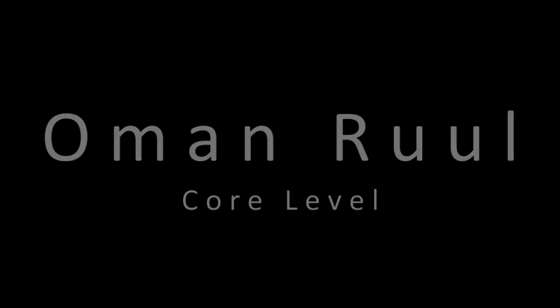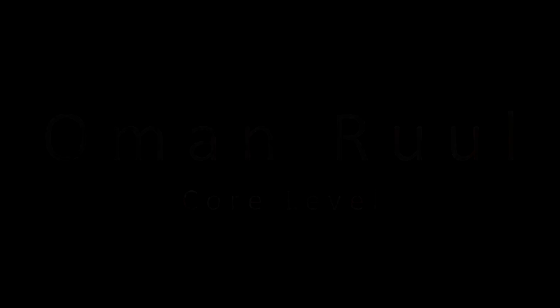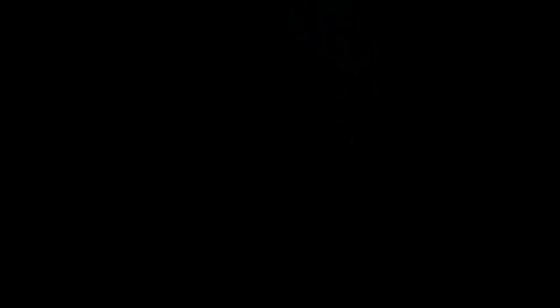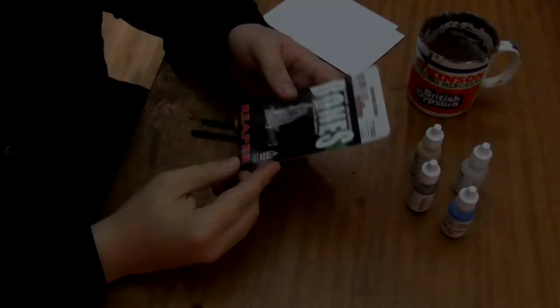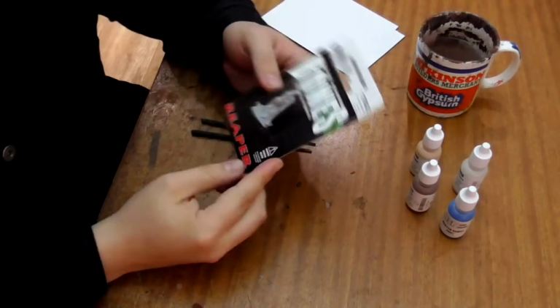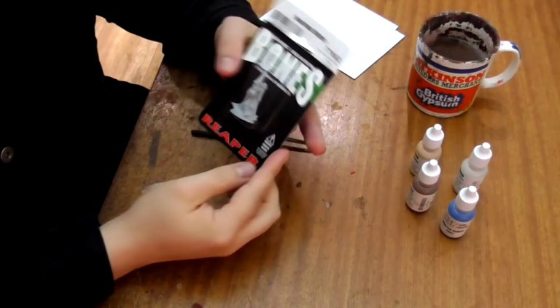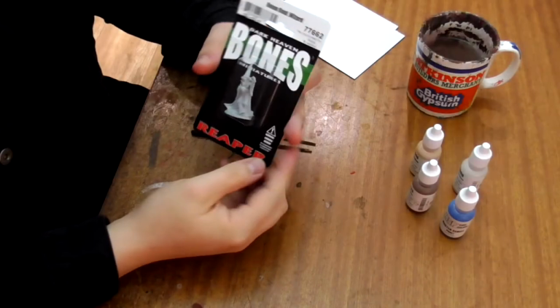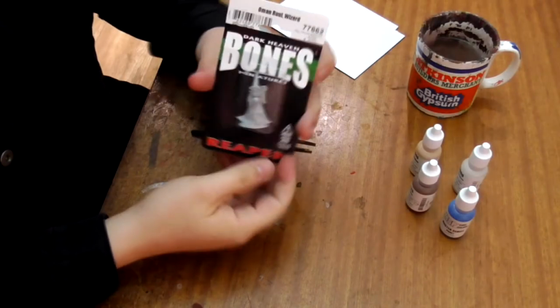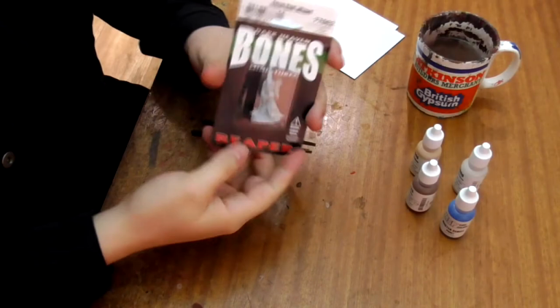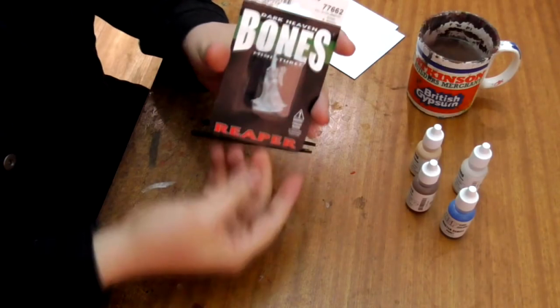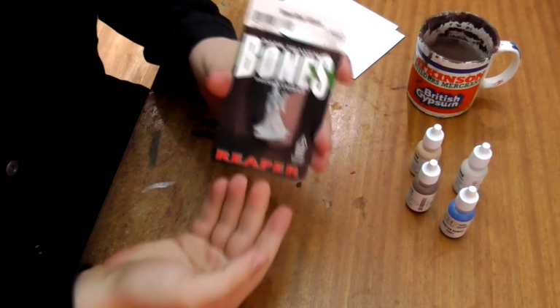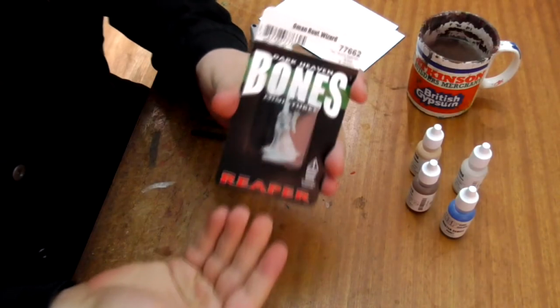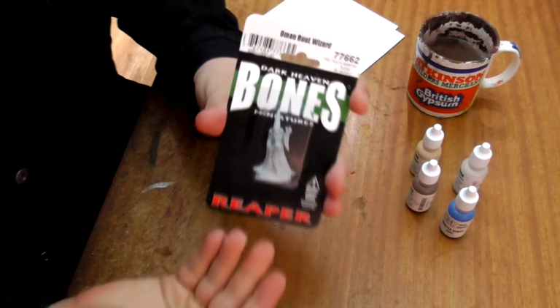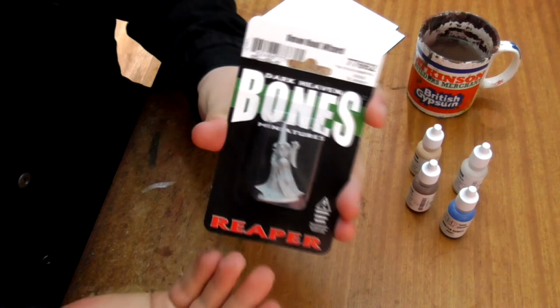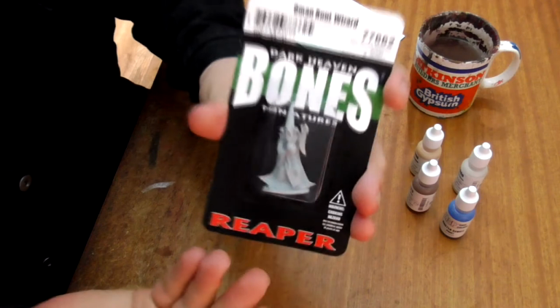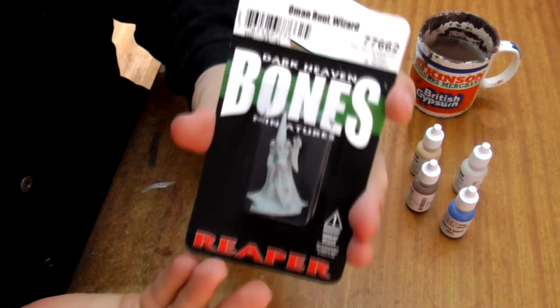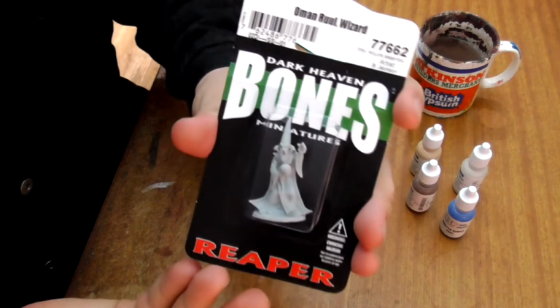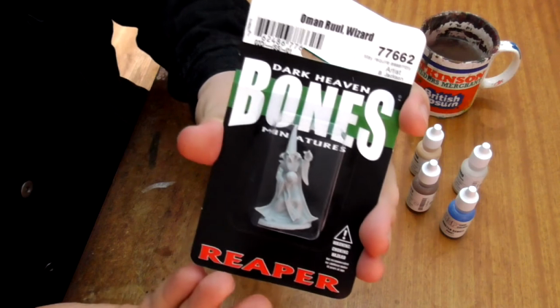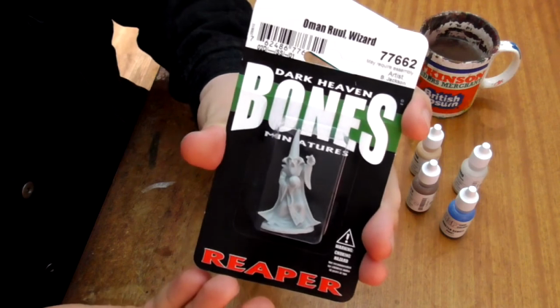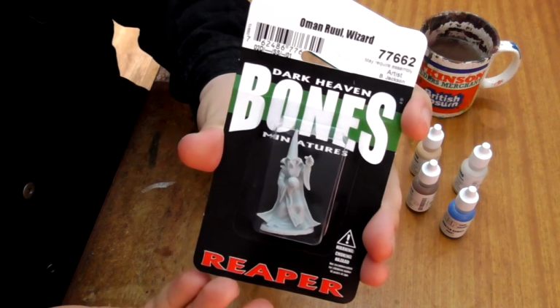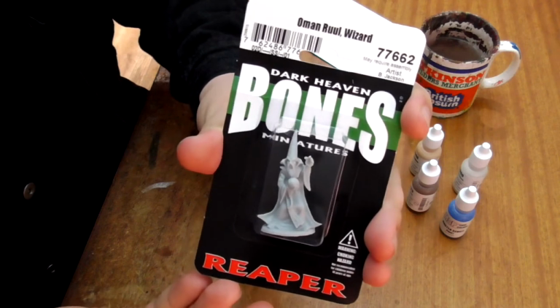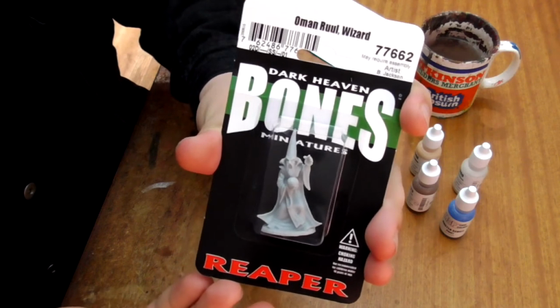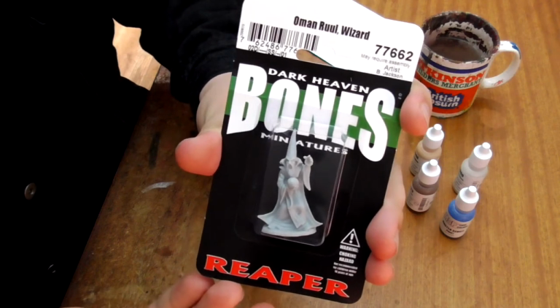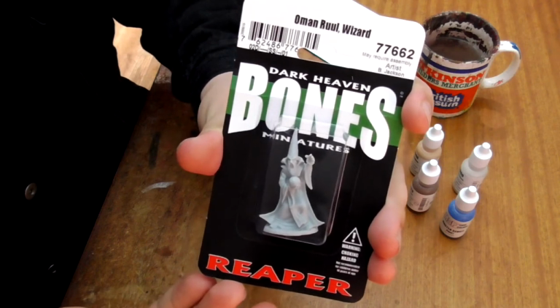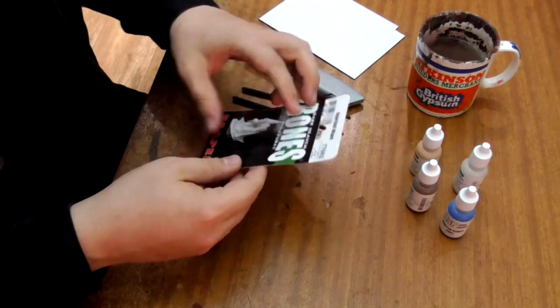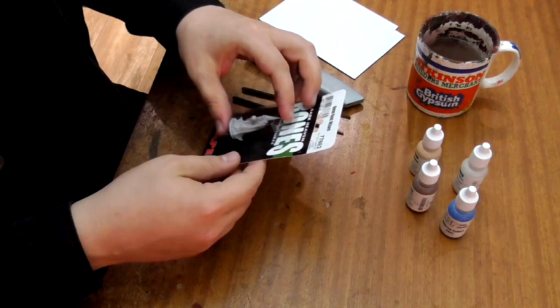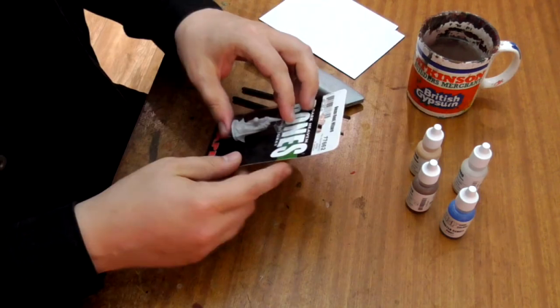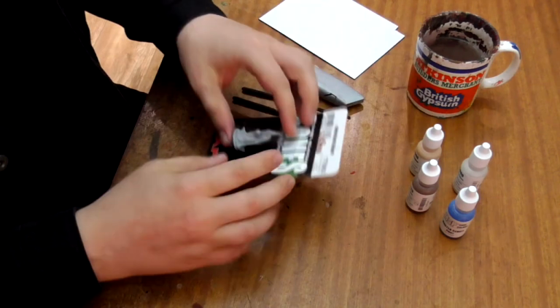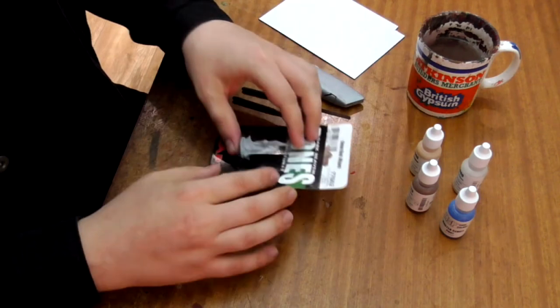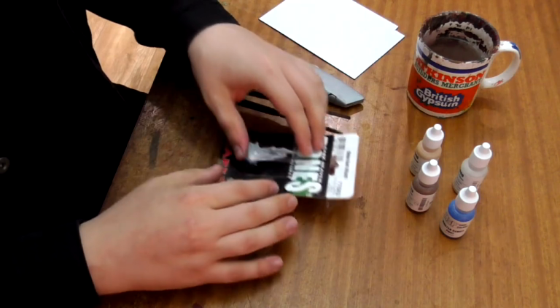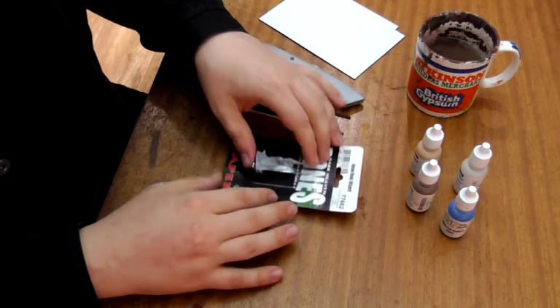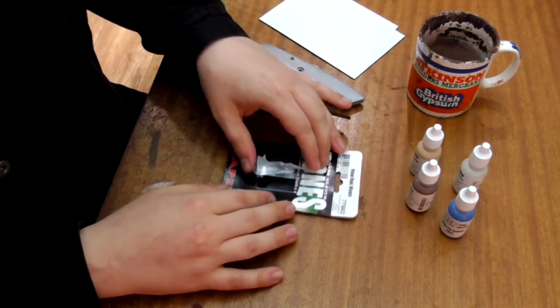Hey there. Today I'm going to show you how to paint the wizard Oman Rule from the fantastic Reaper Bones miniatures.